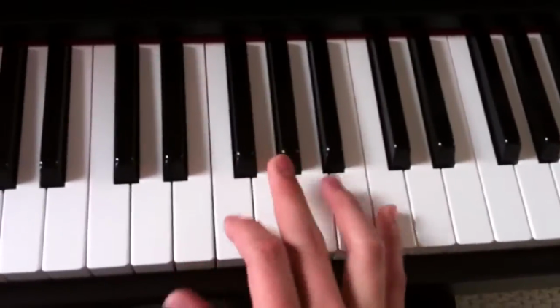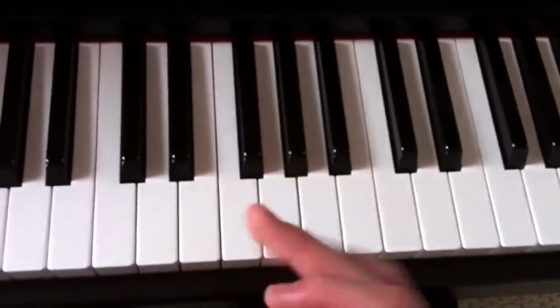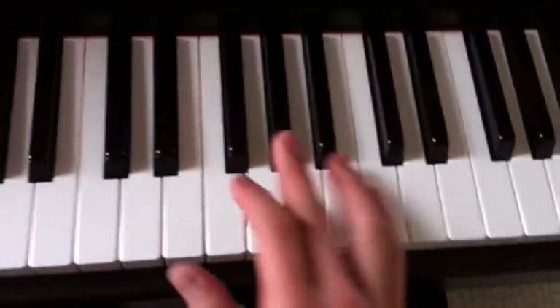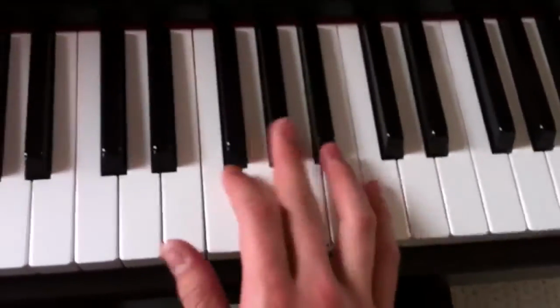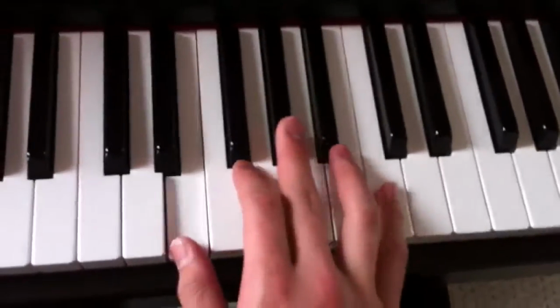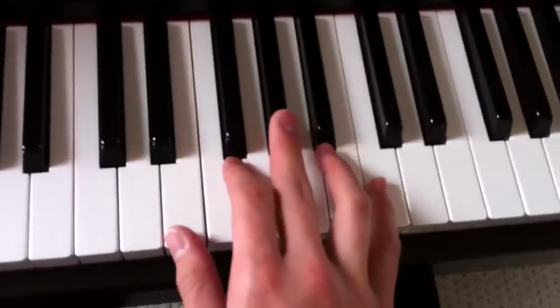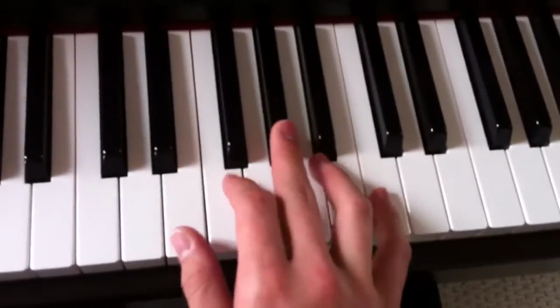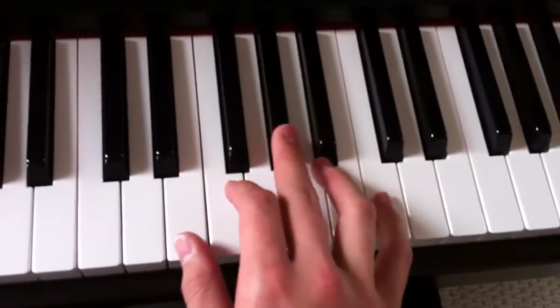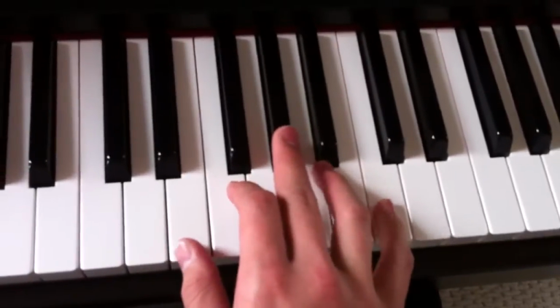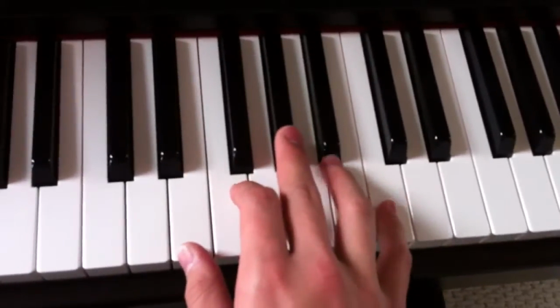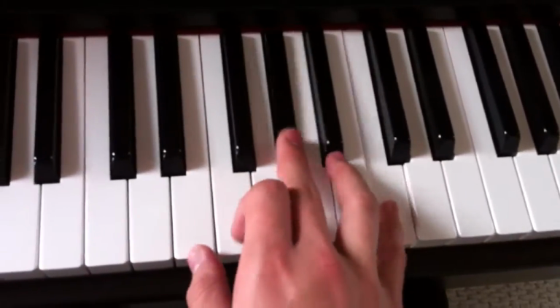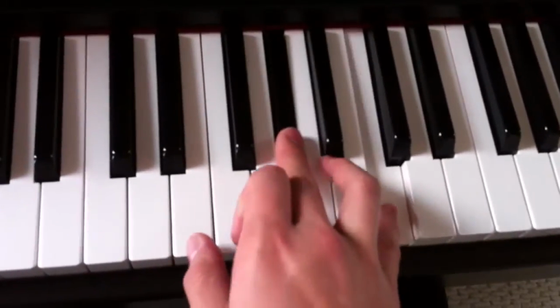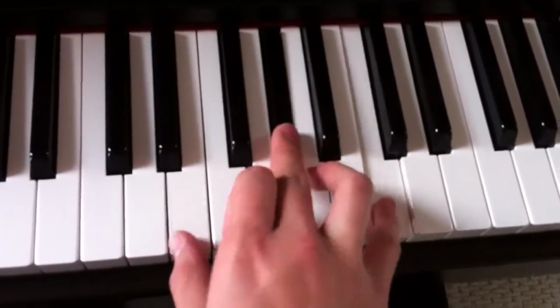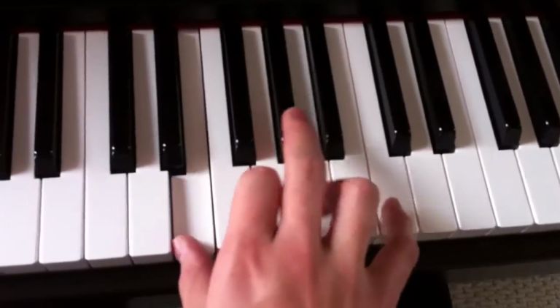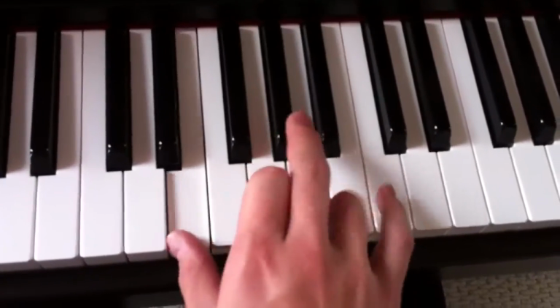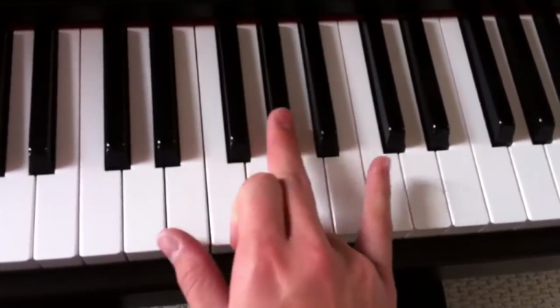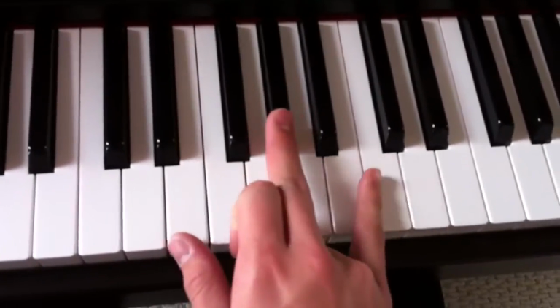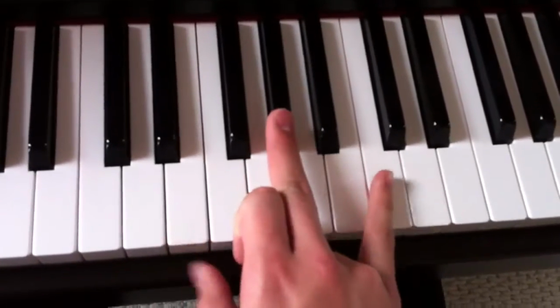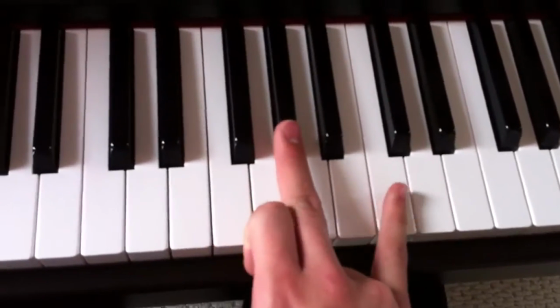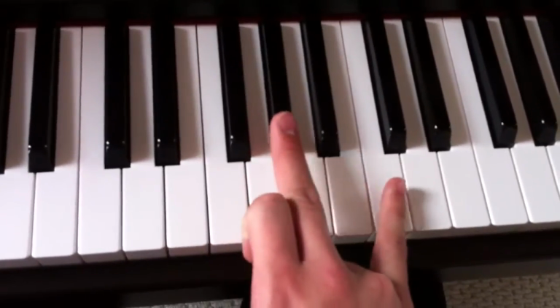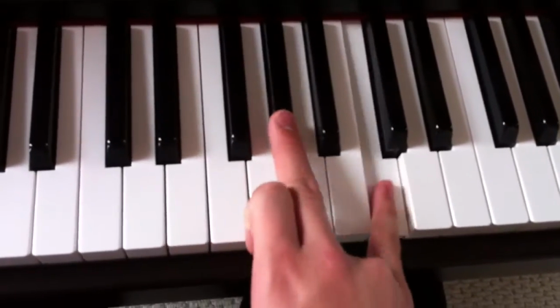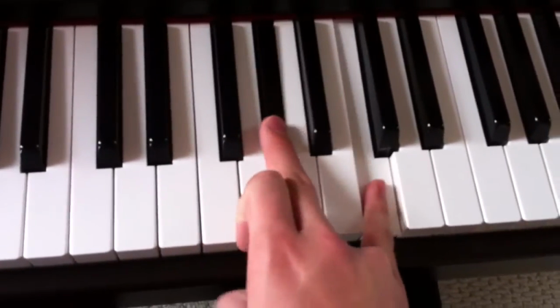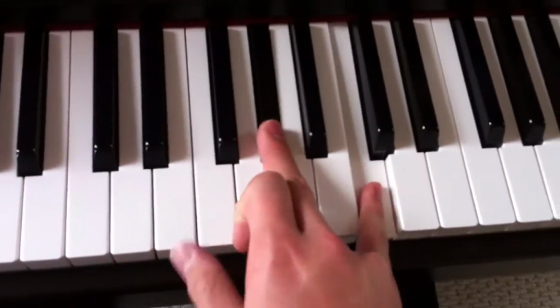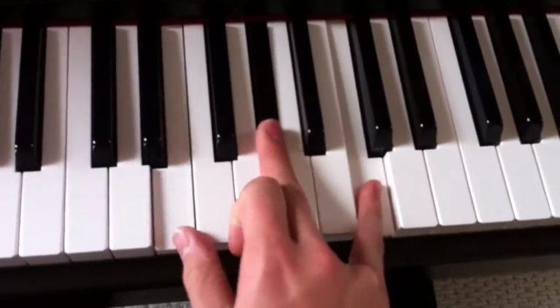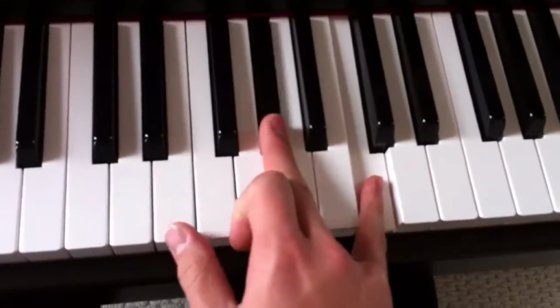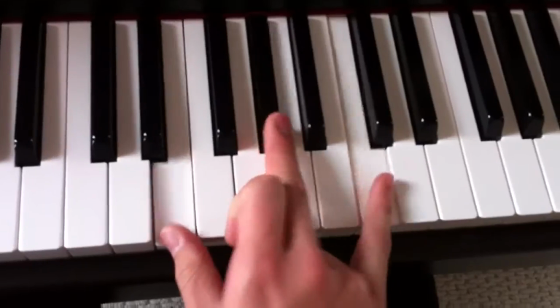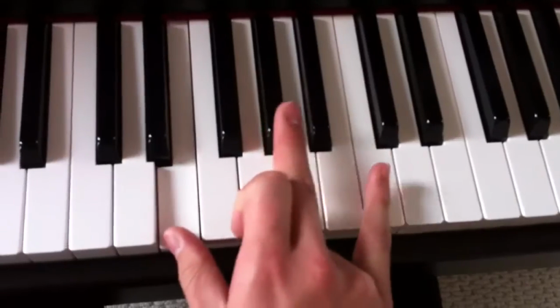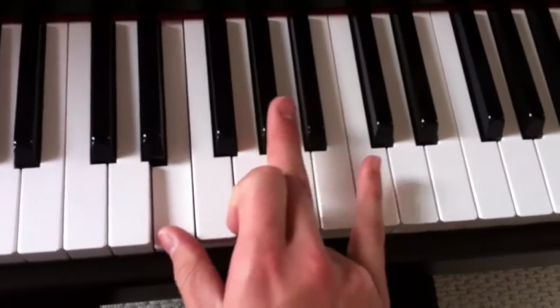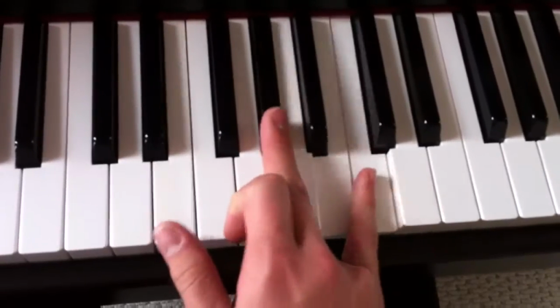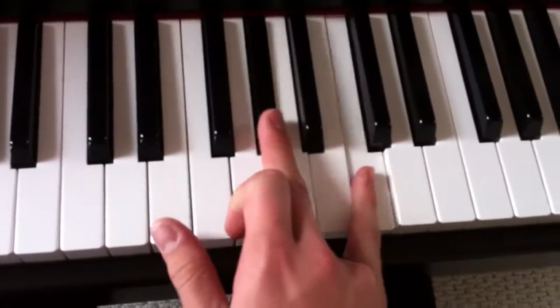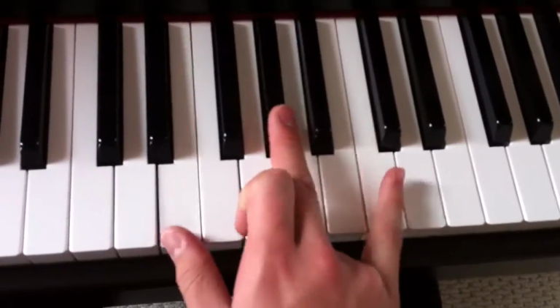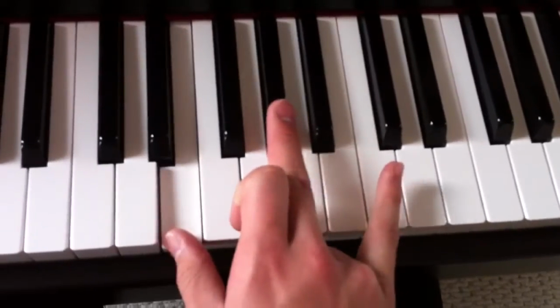In this song you're going to be doing this kind of alternating pattern between your top two fingers and your bottom finger.